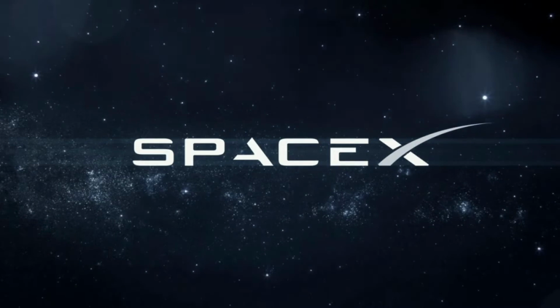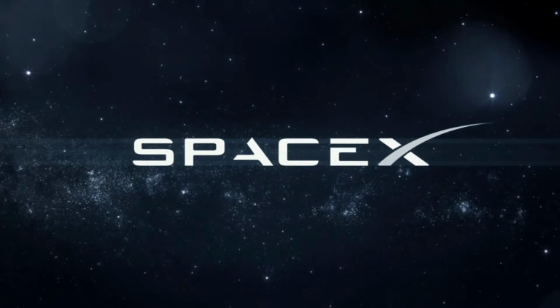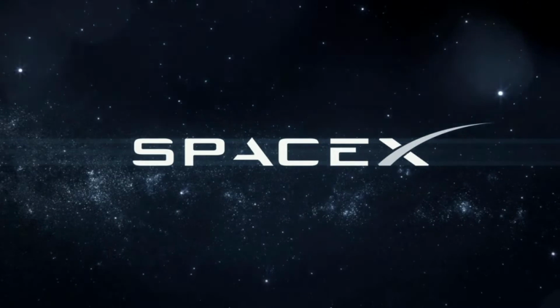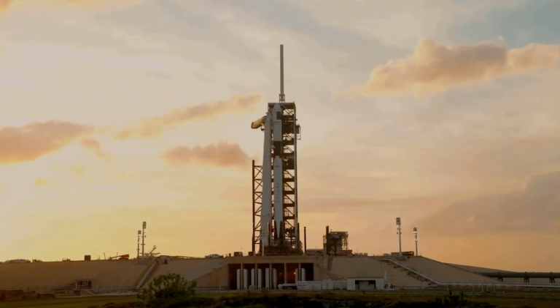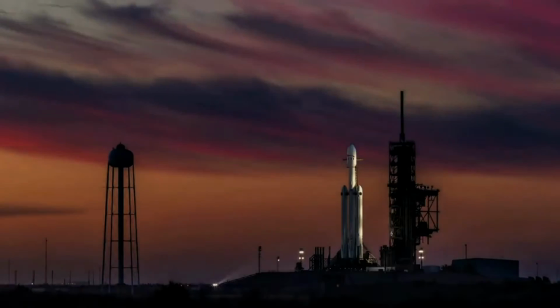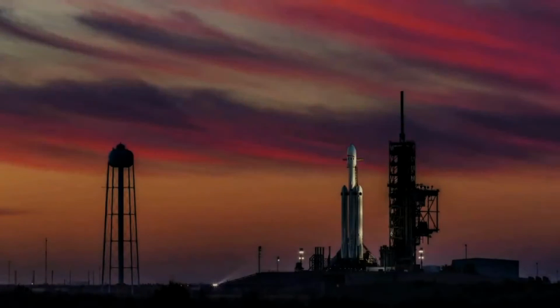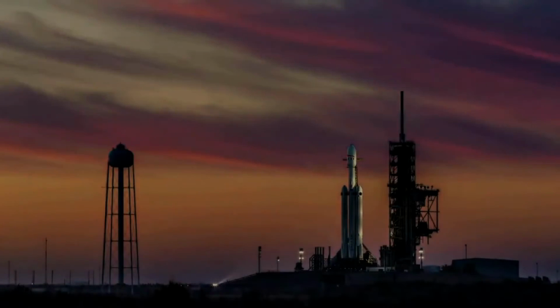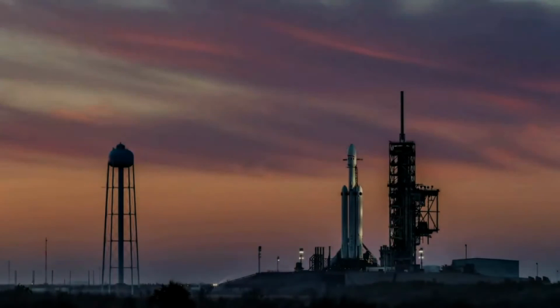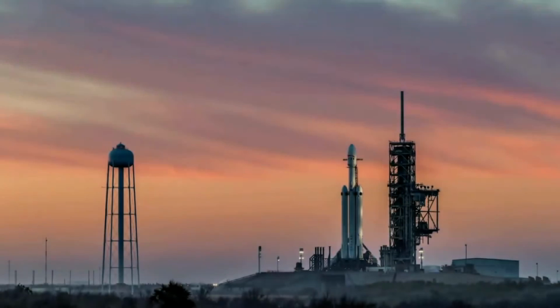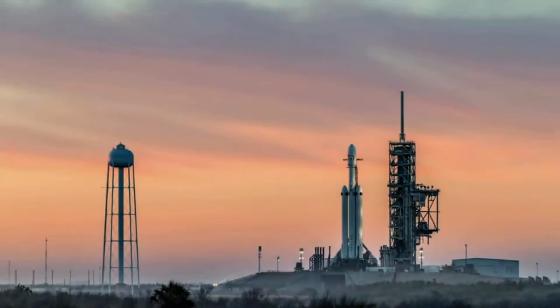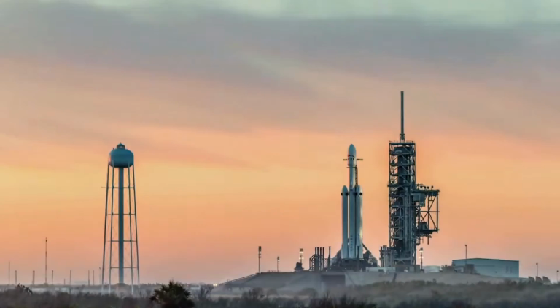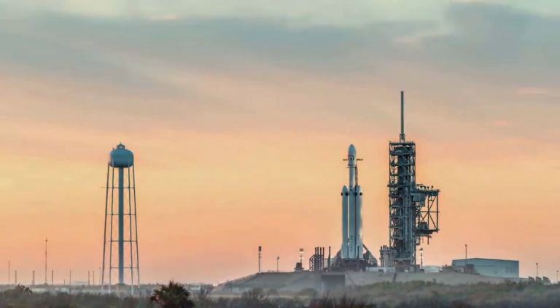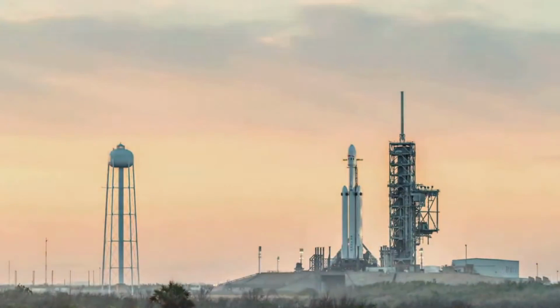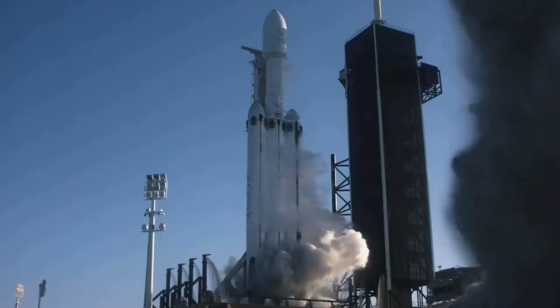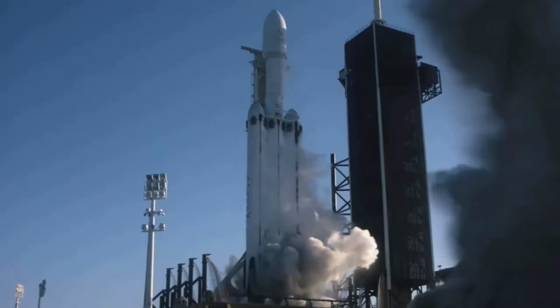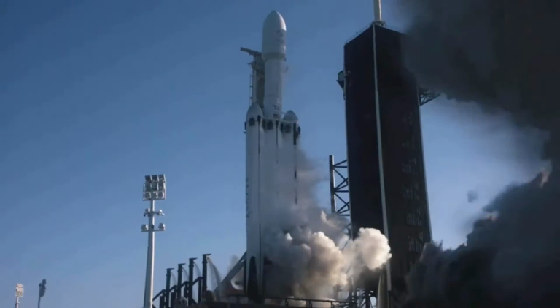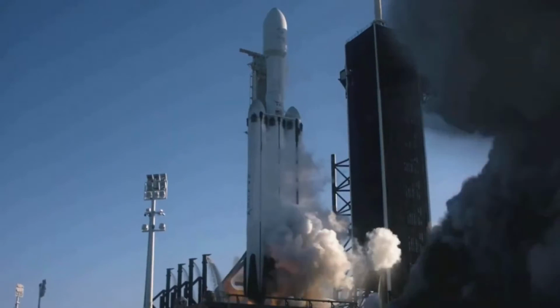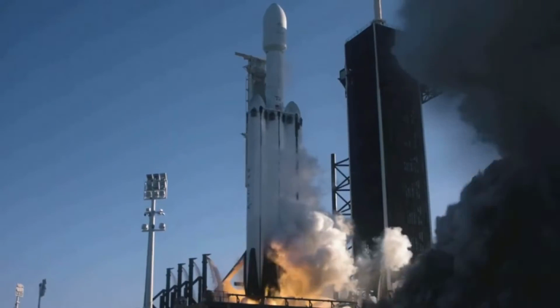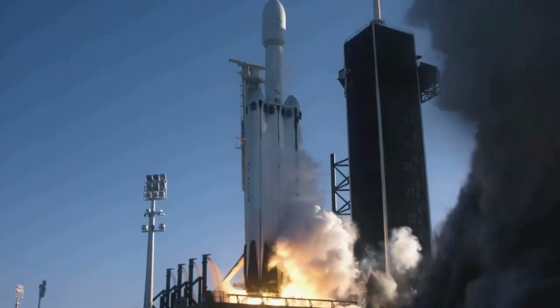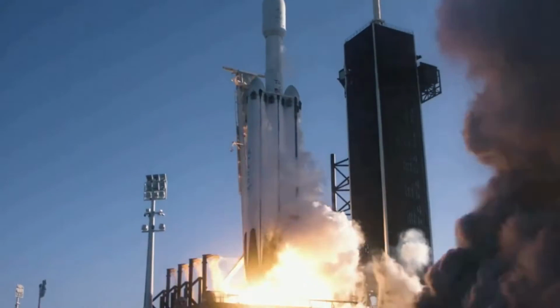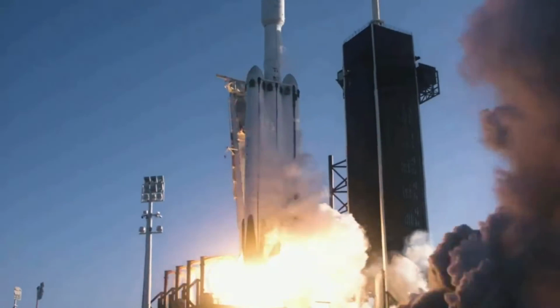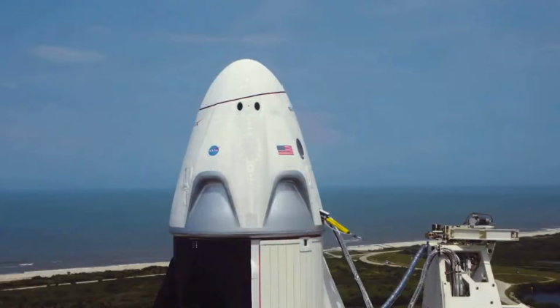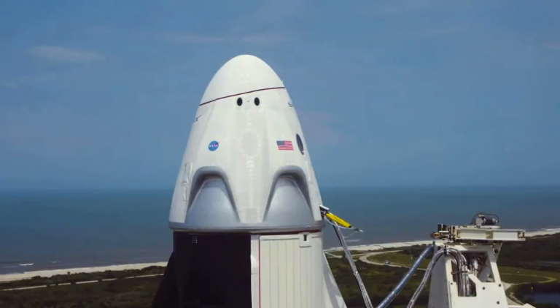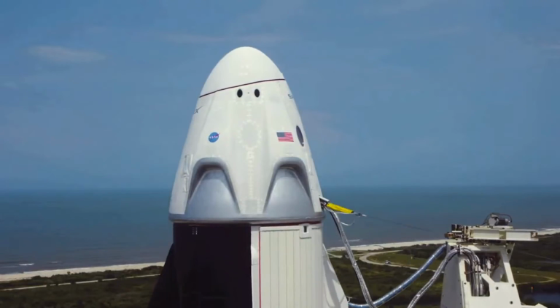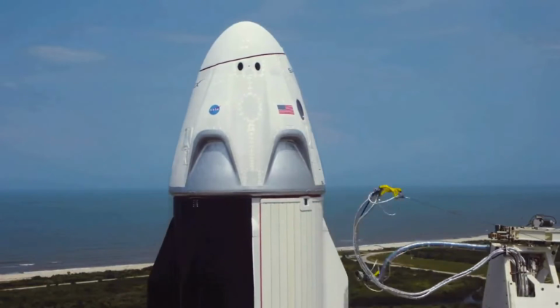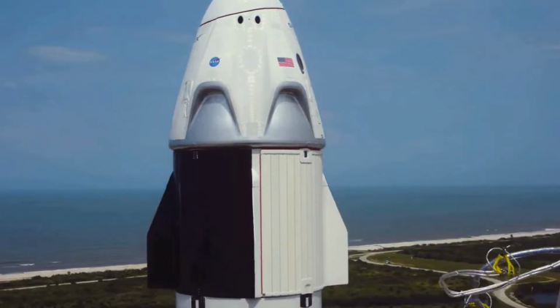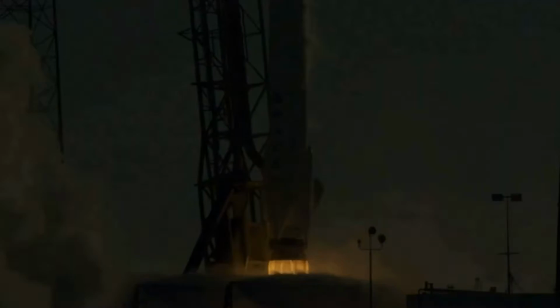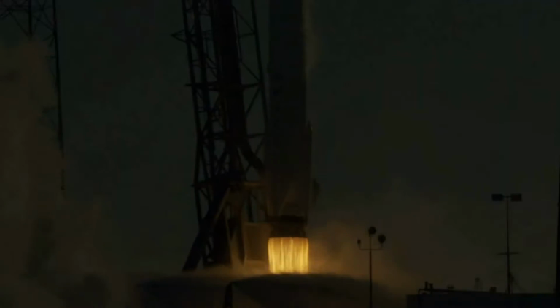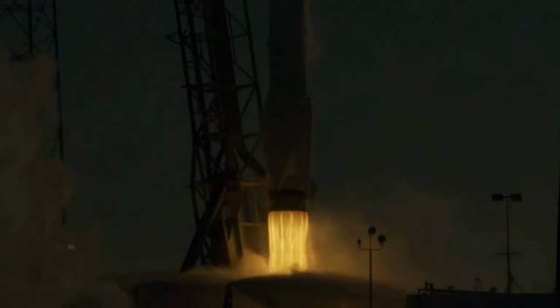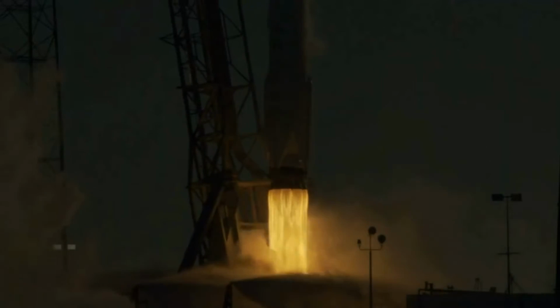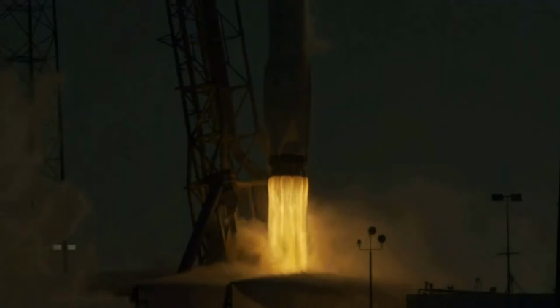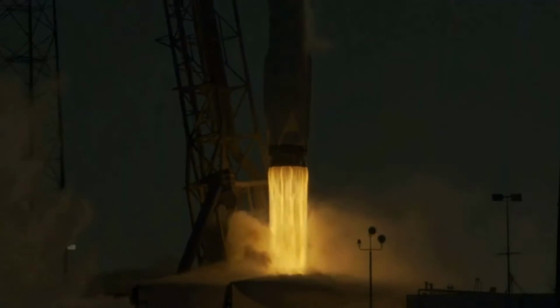For launch, ignition, liftoff — Falcon 9 has cleared the tower.